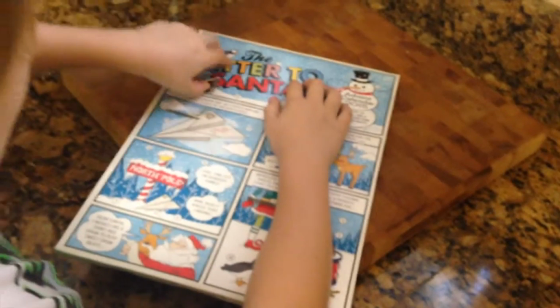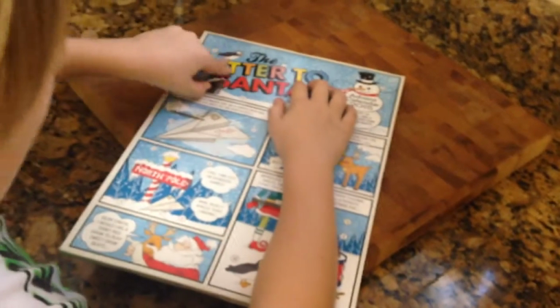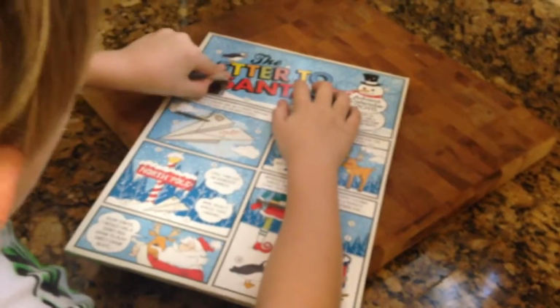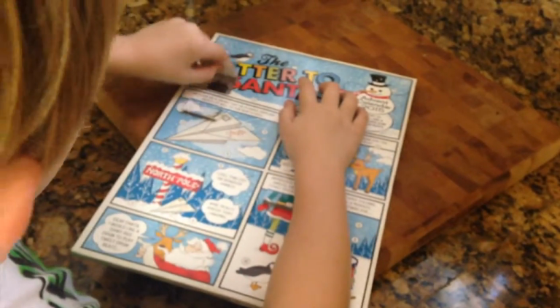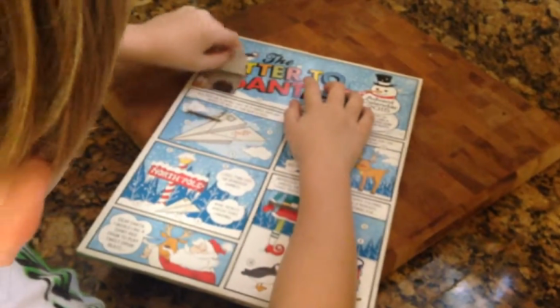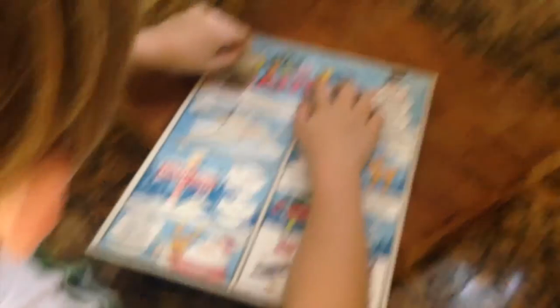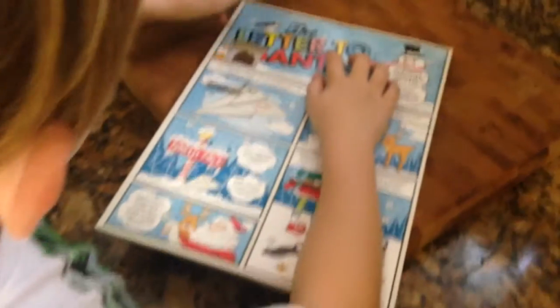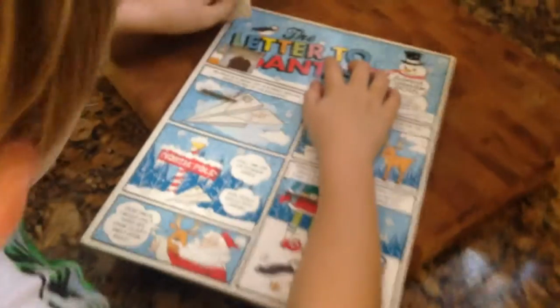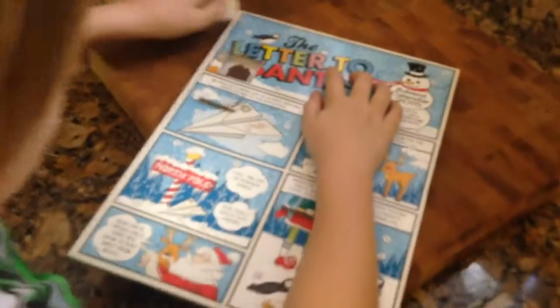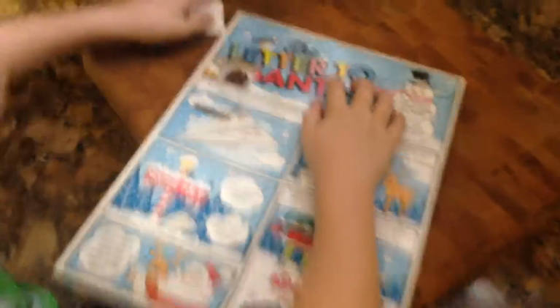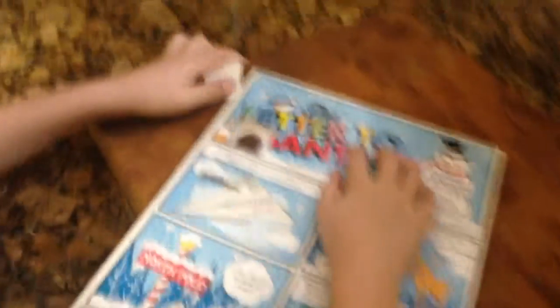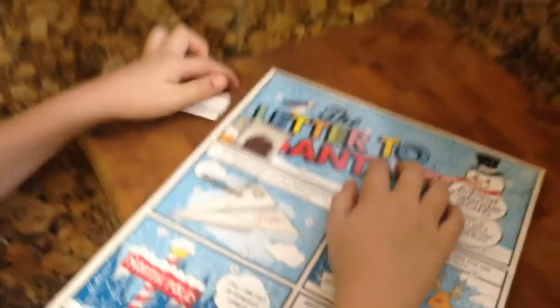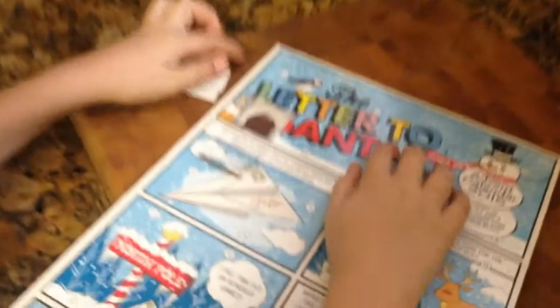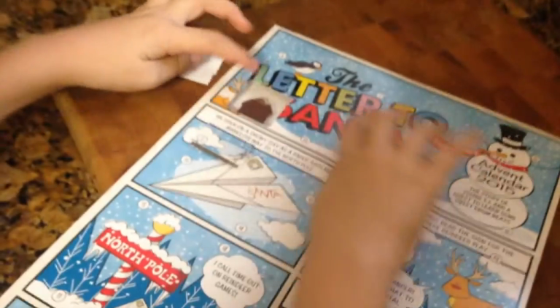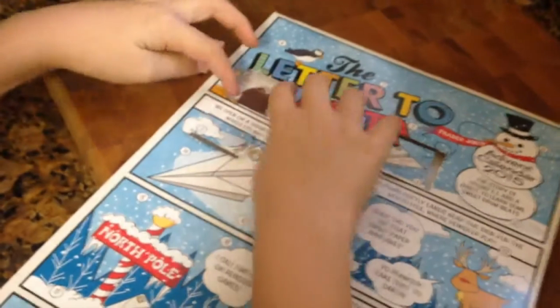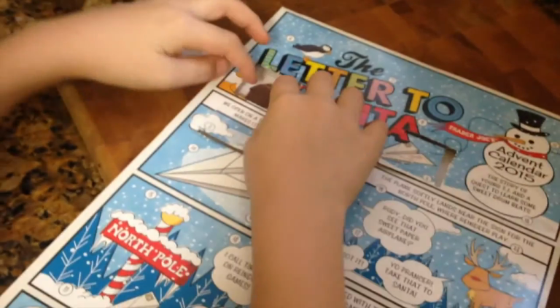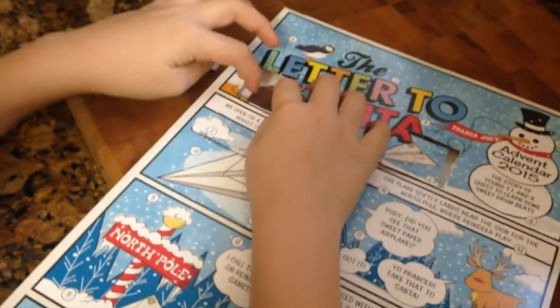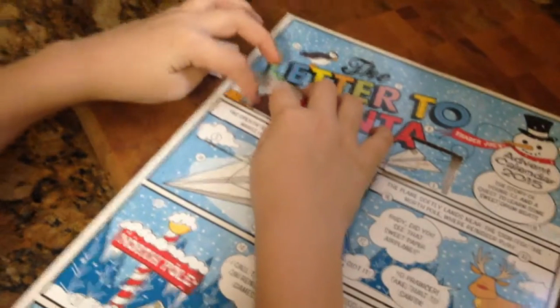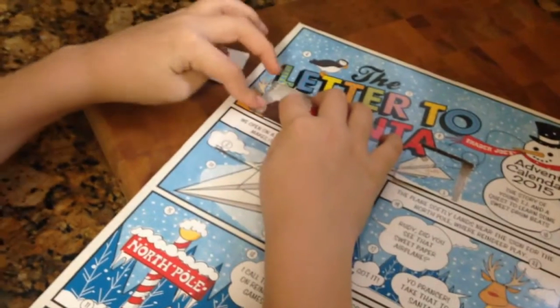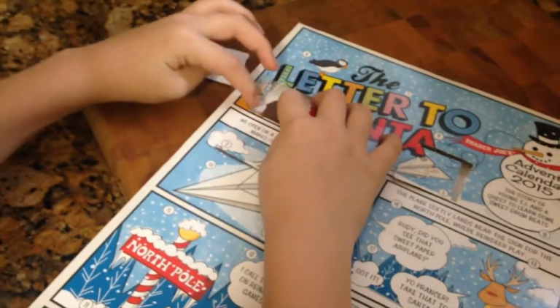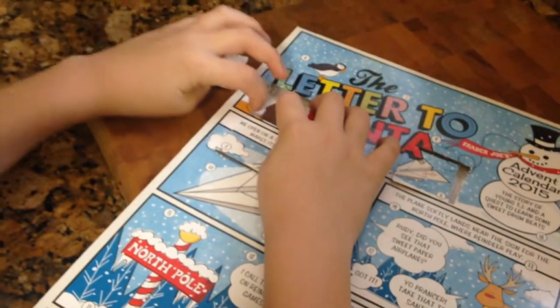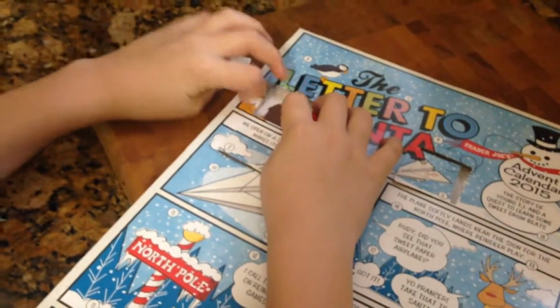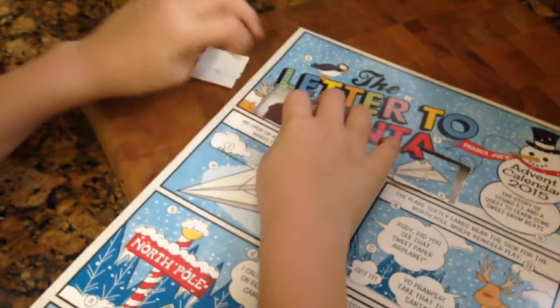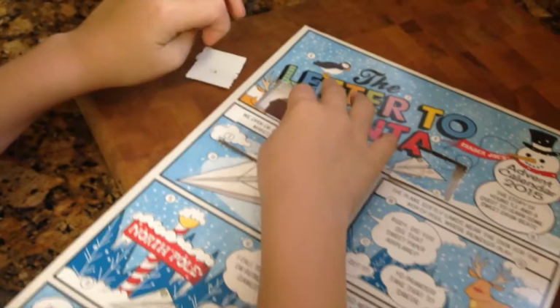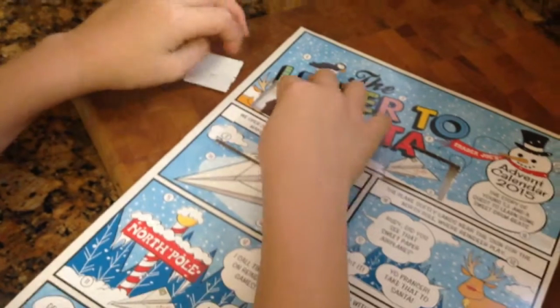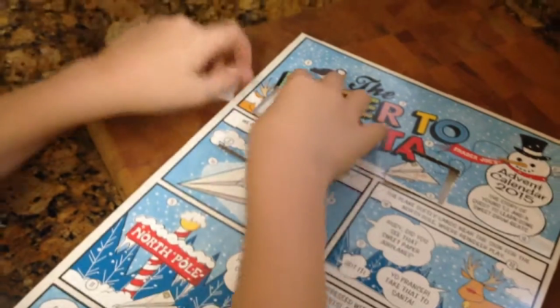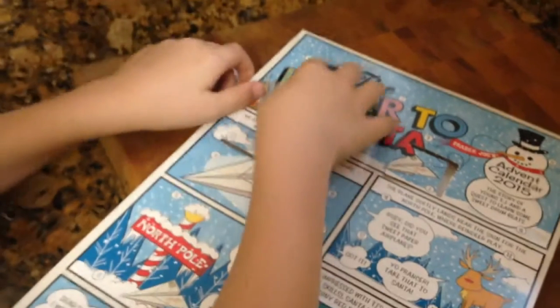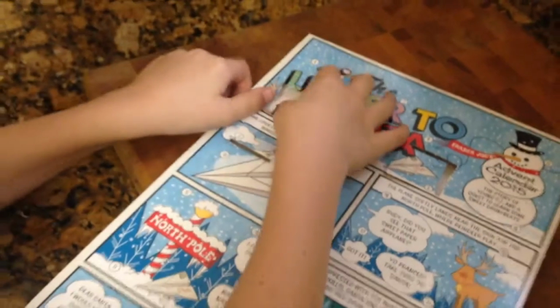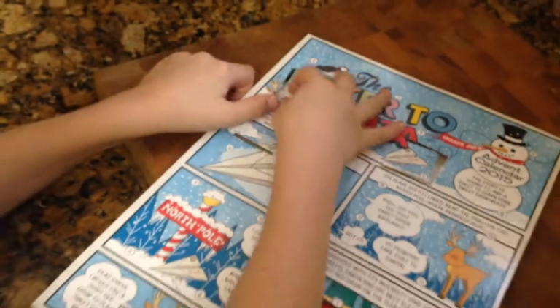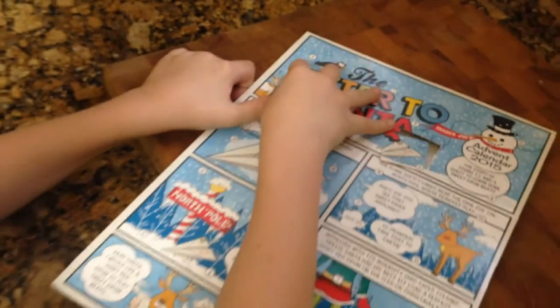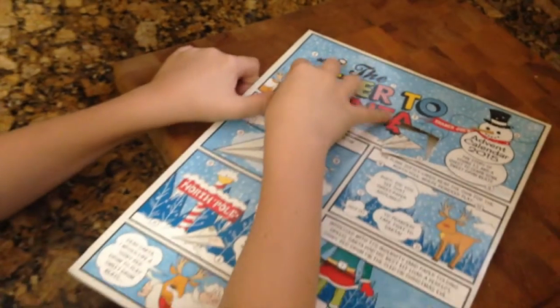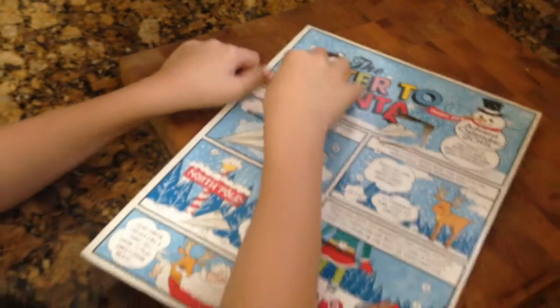I found number five. What is it? A gingerbread house? Yeah, it looks like it.